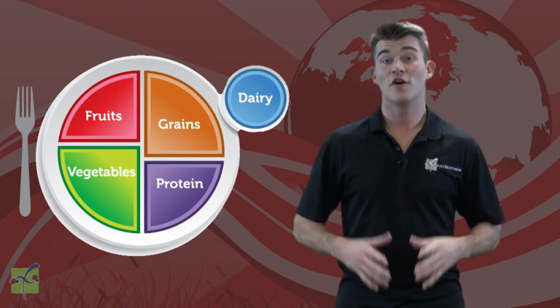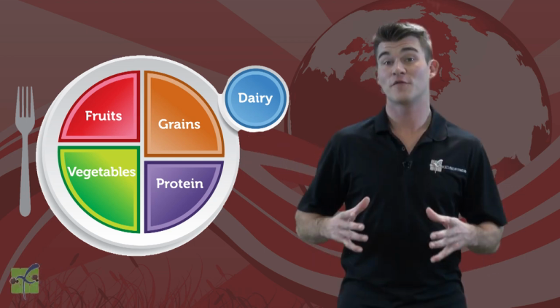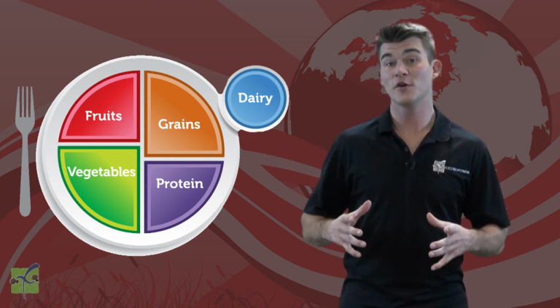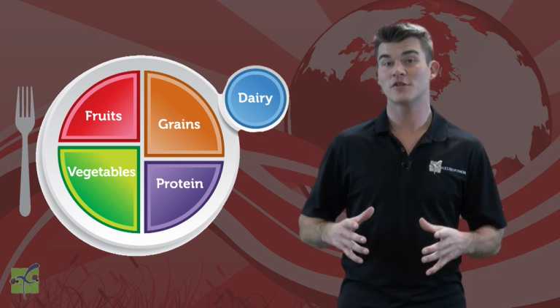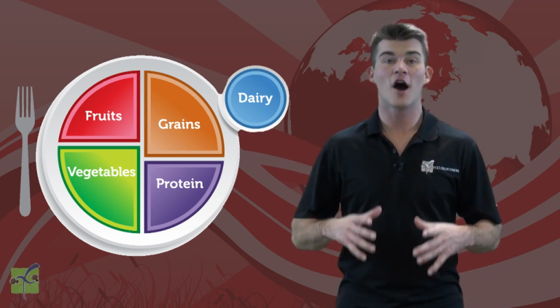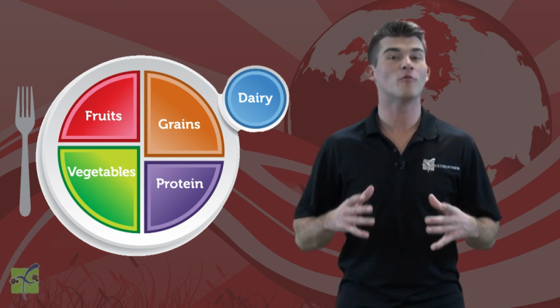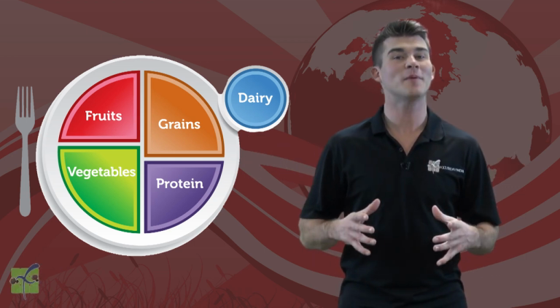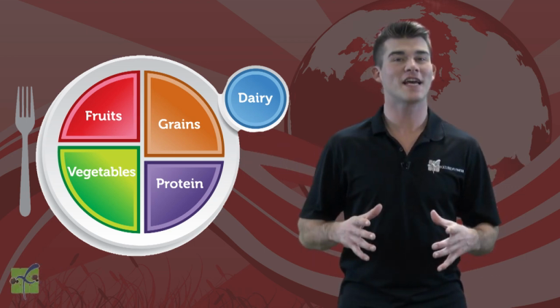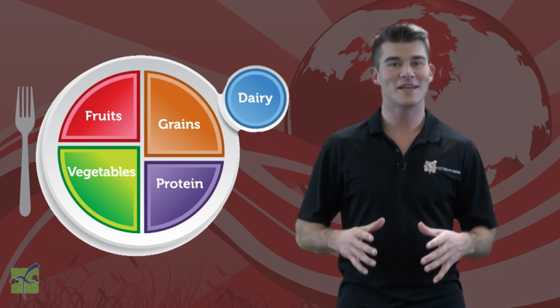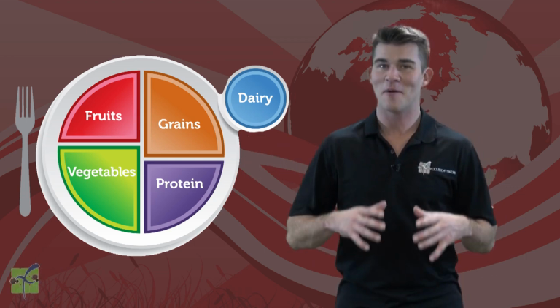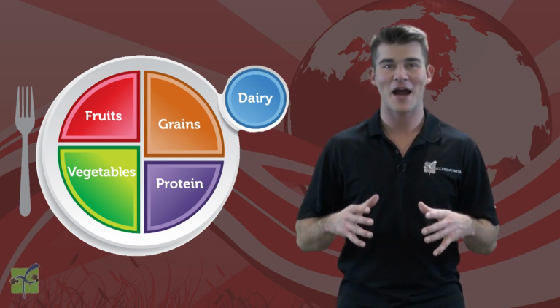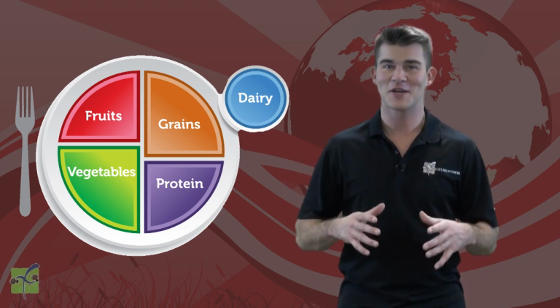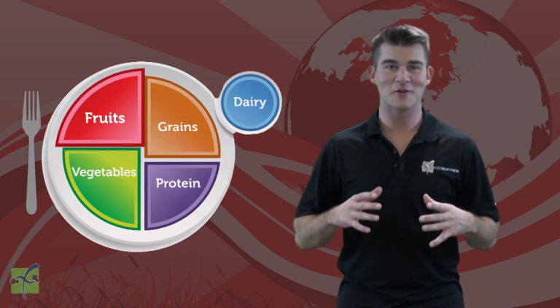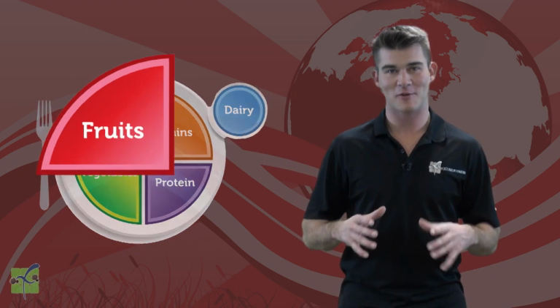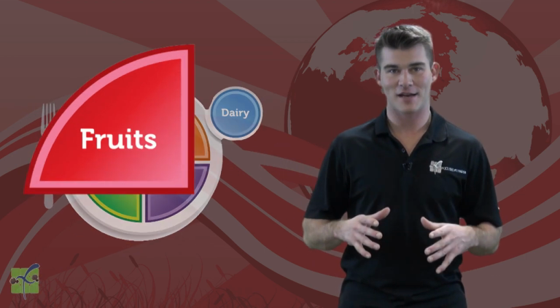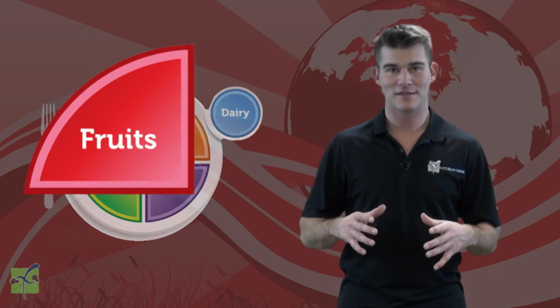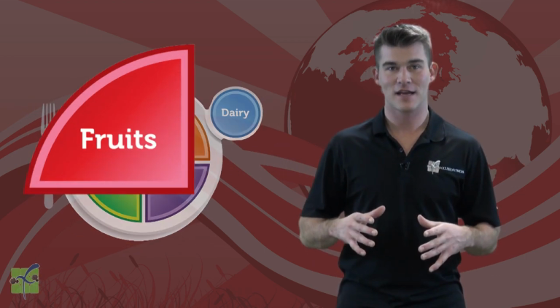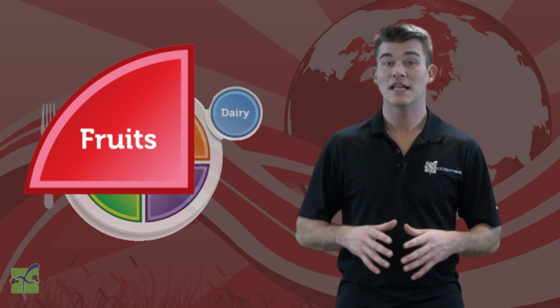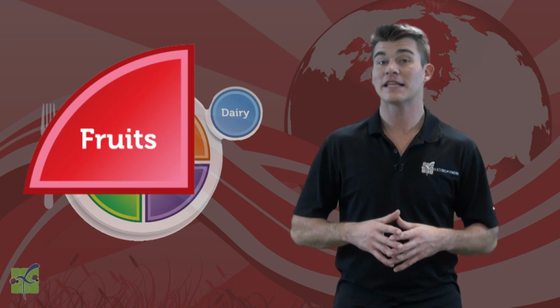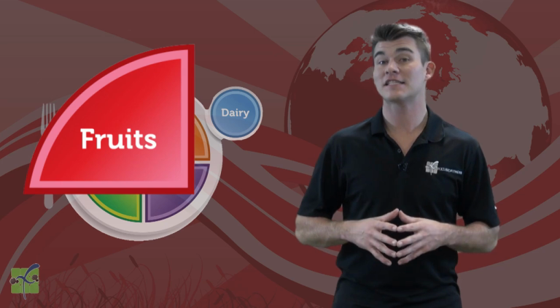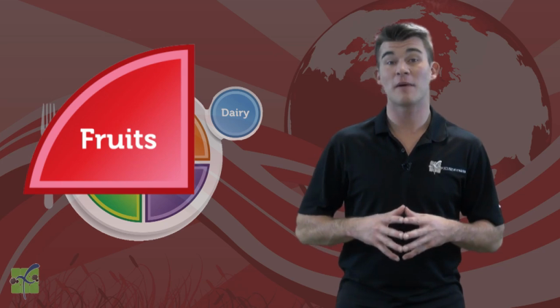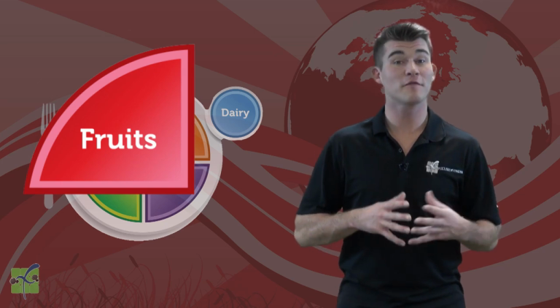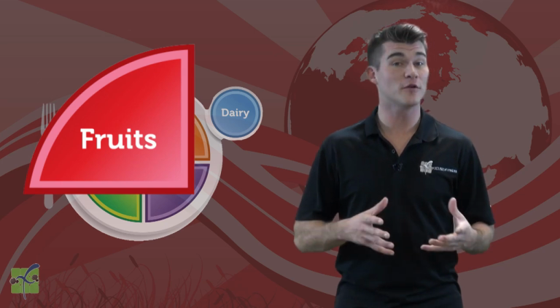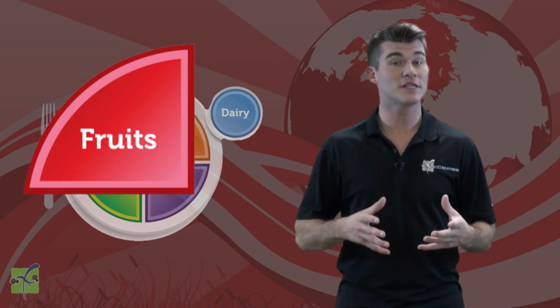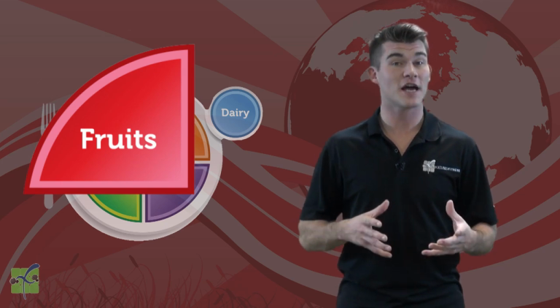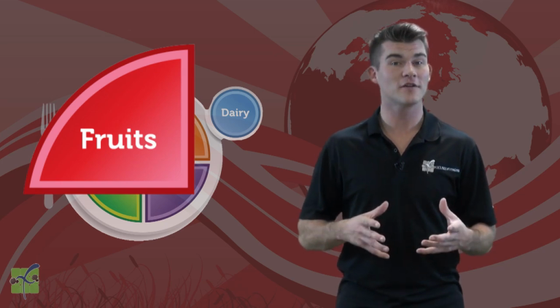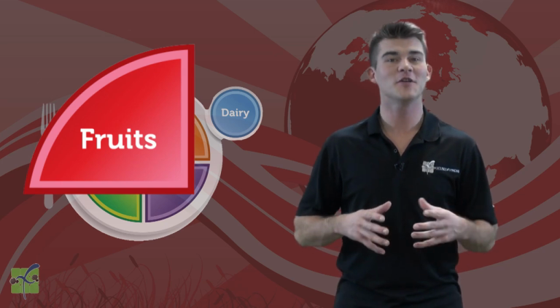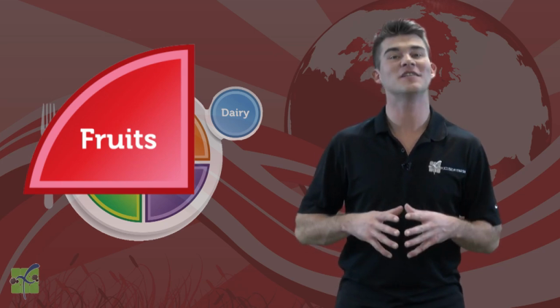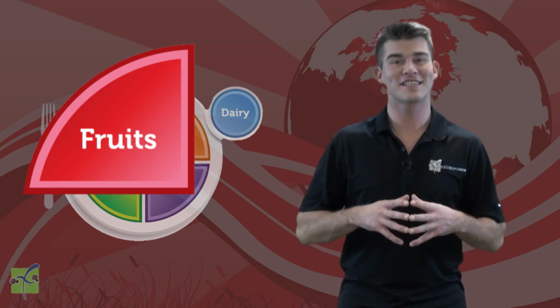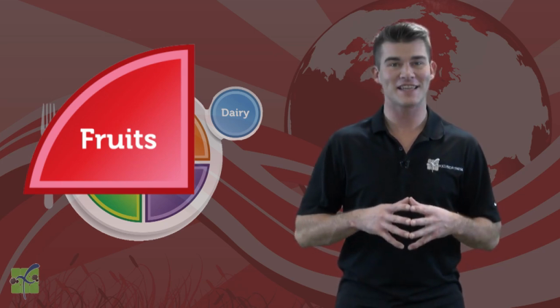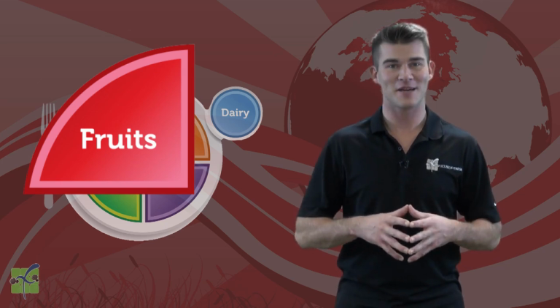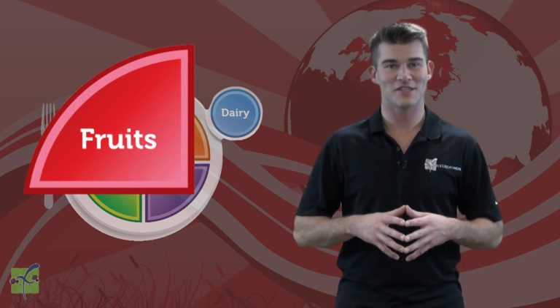Fruits are represented by the color red. Let's spell fruits together using sign language.